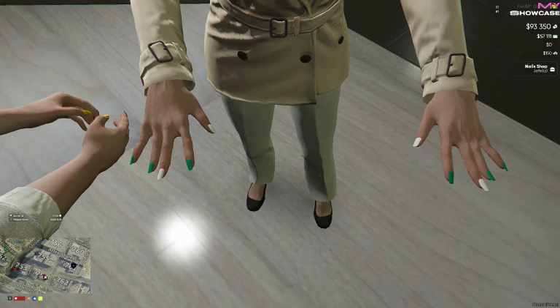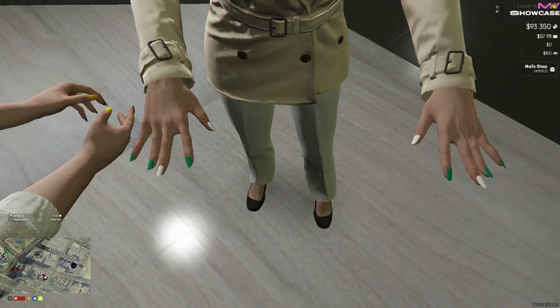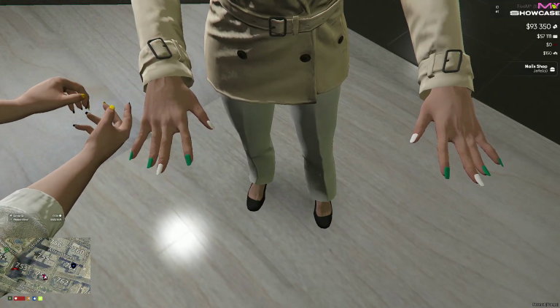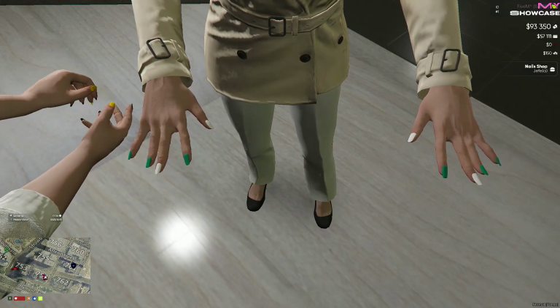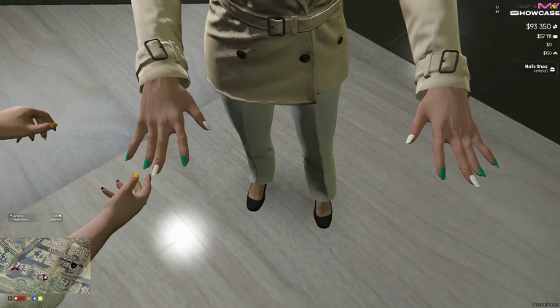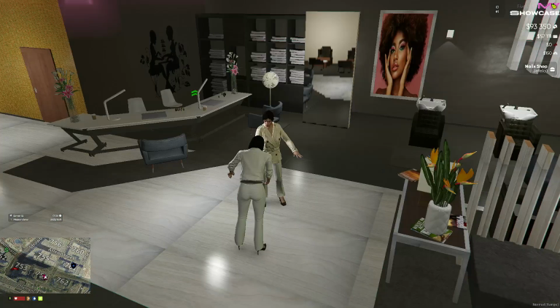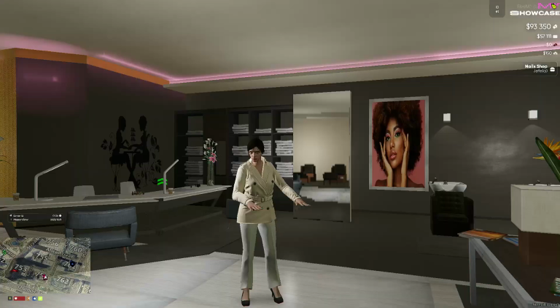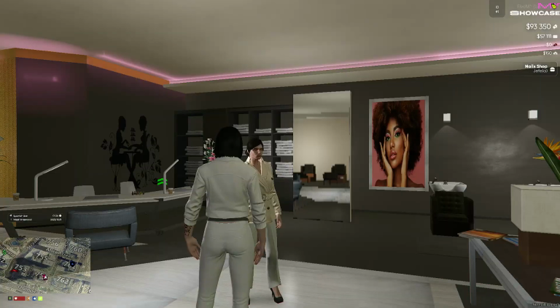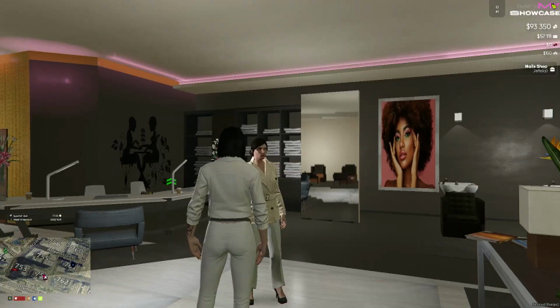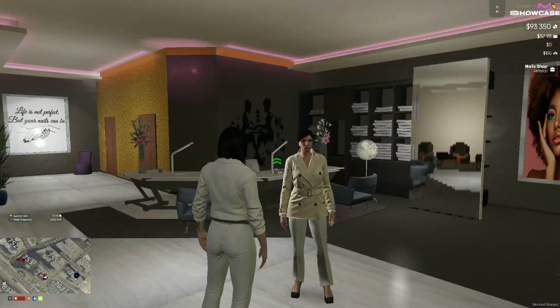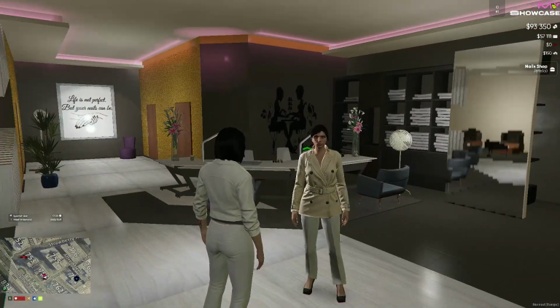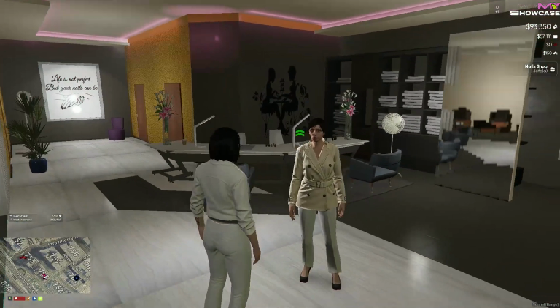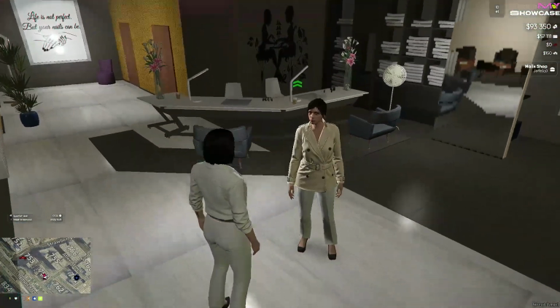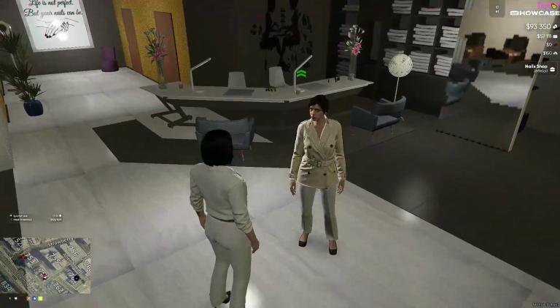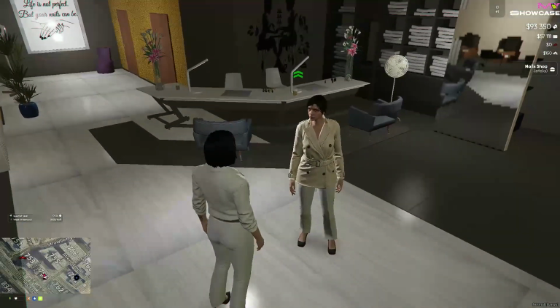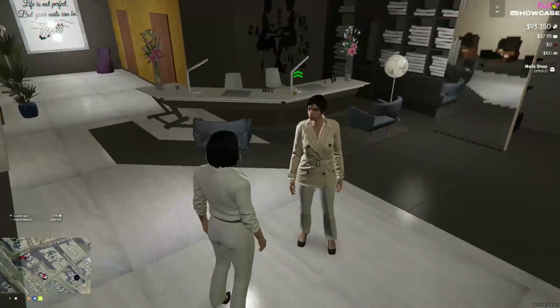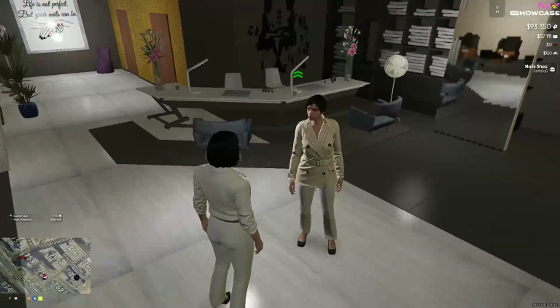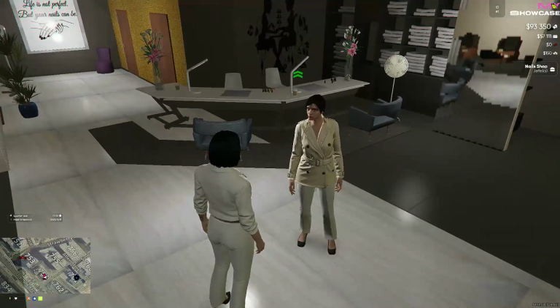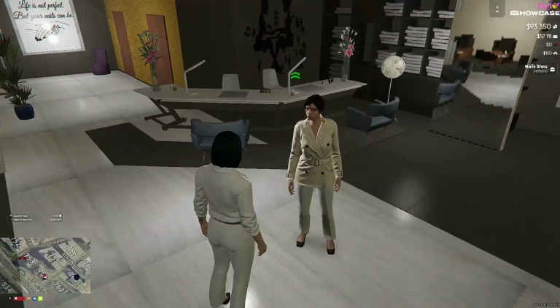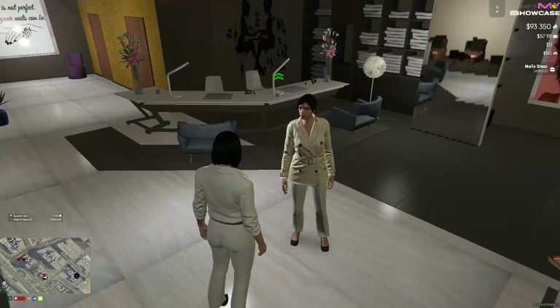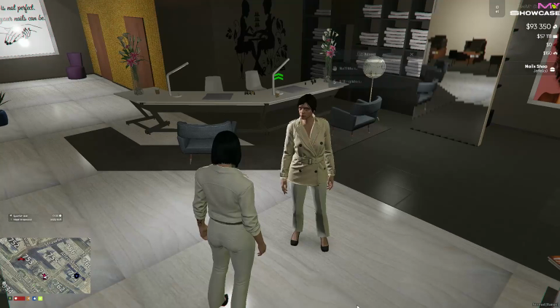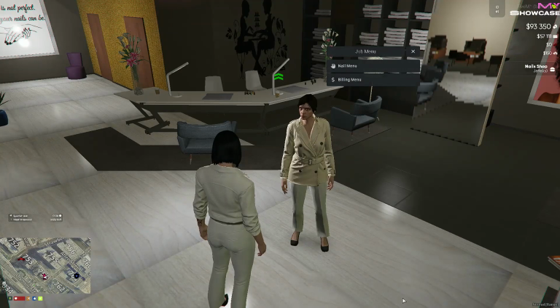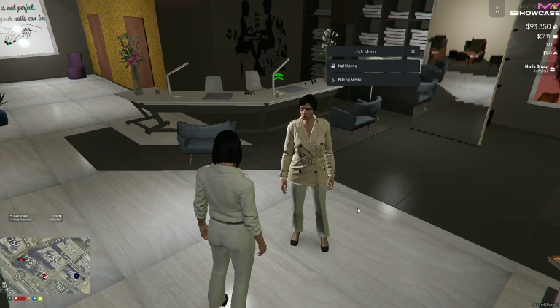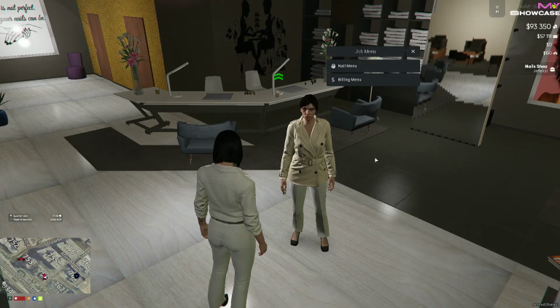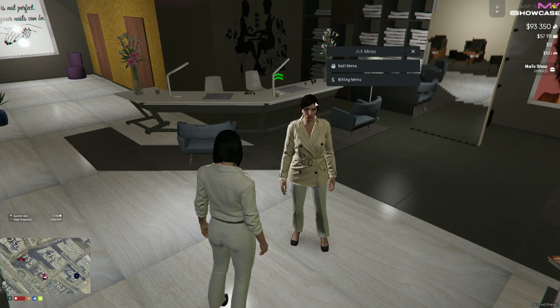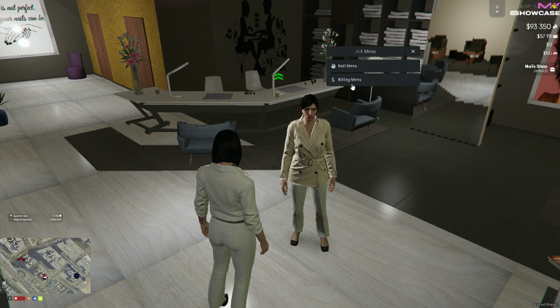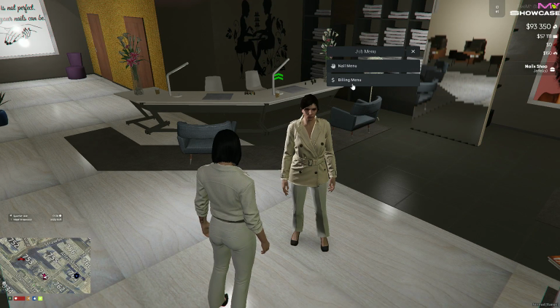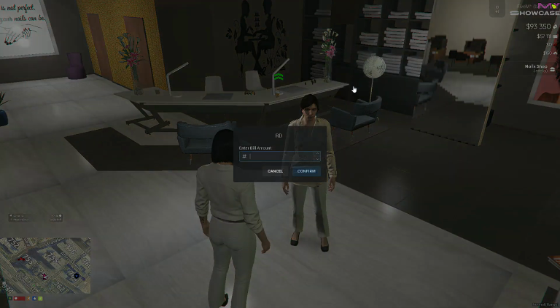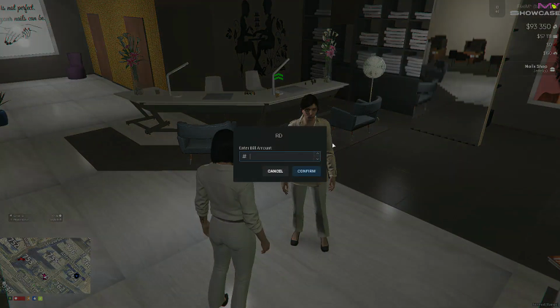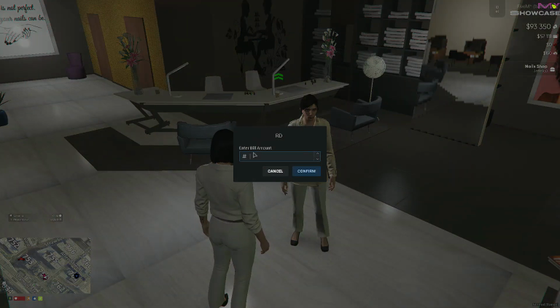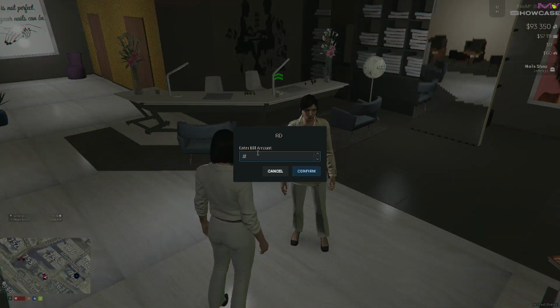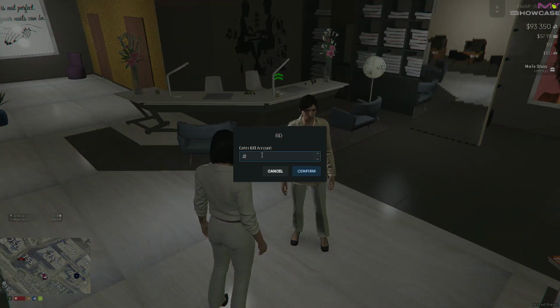Once you've applied nails for your client with the chosen nails, you can conveniently provide them with a bill for payment.